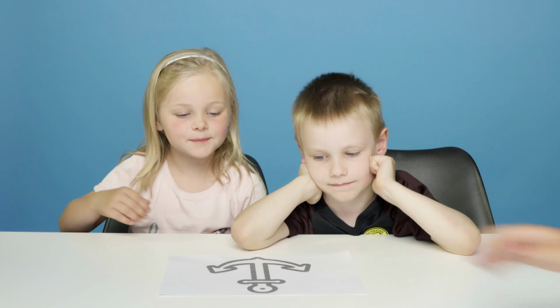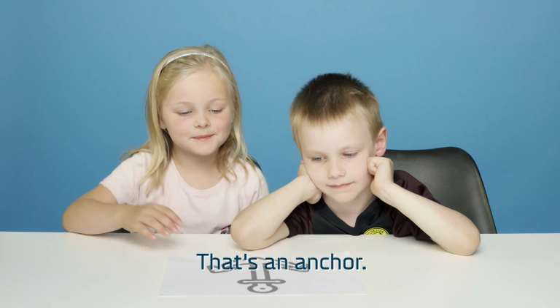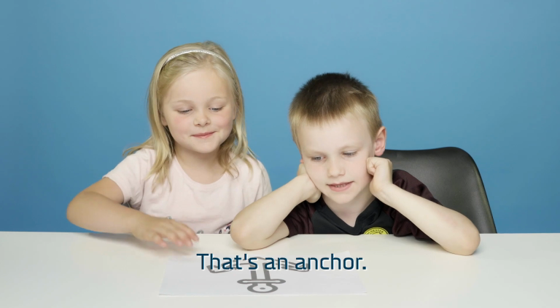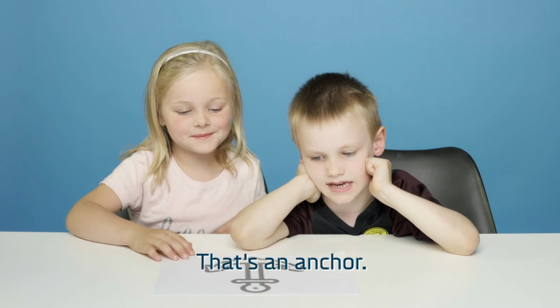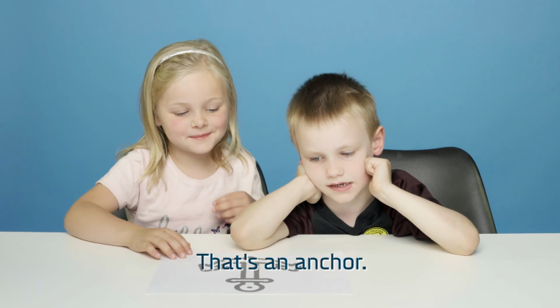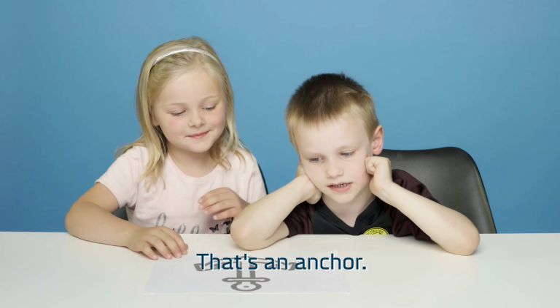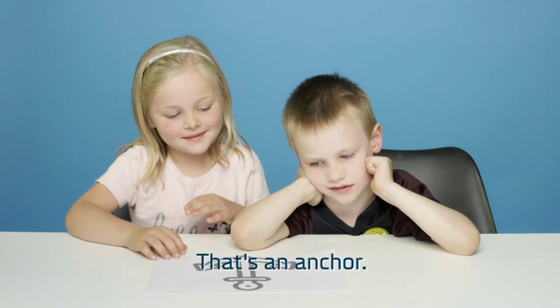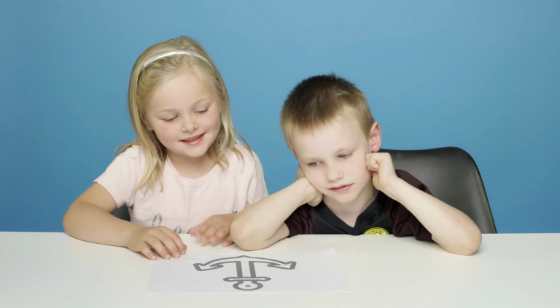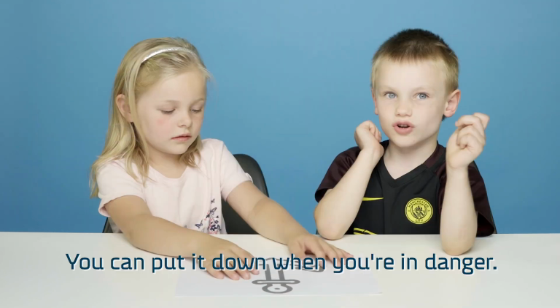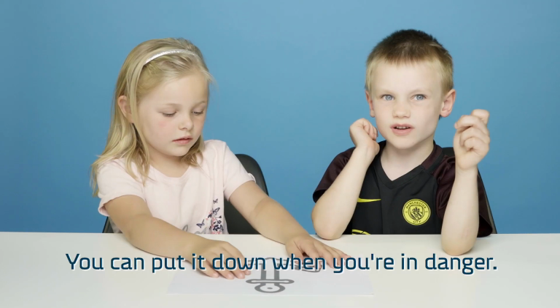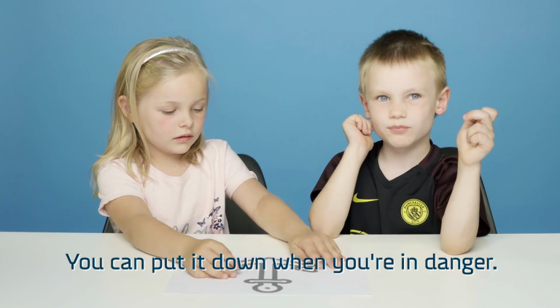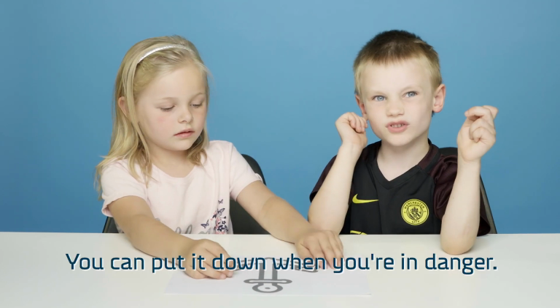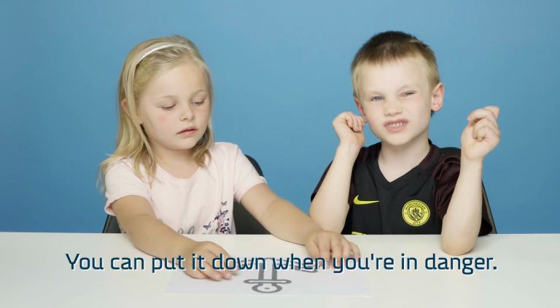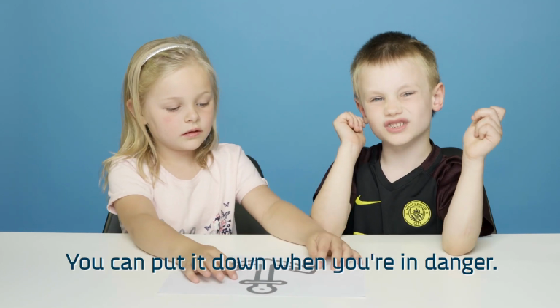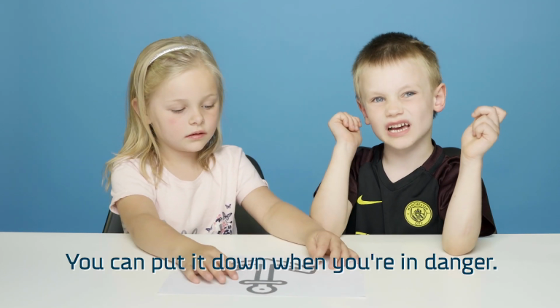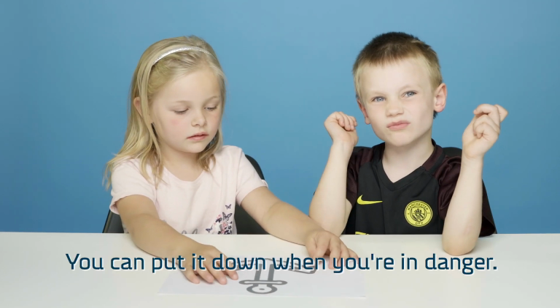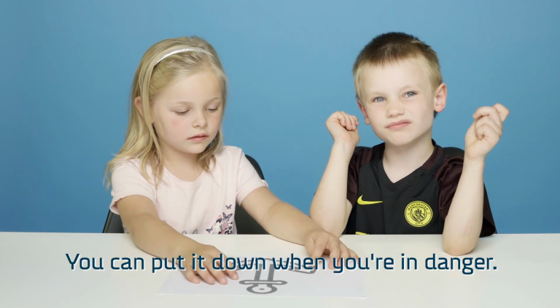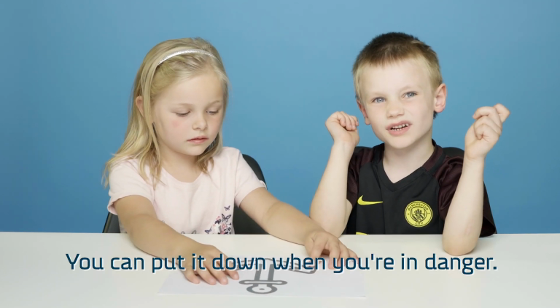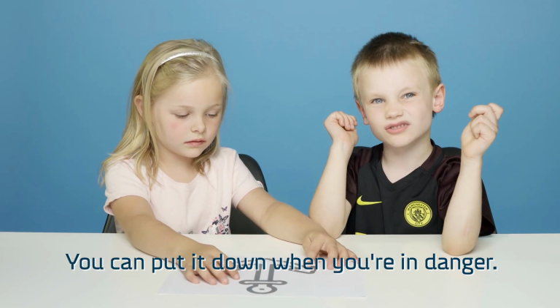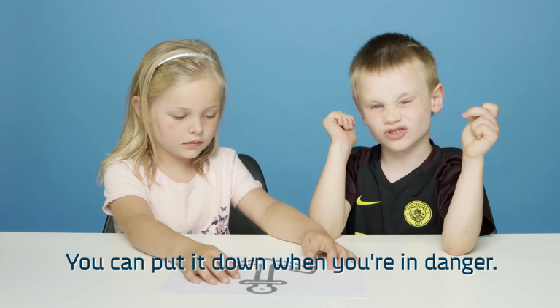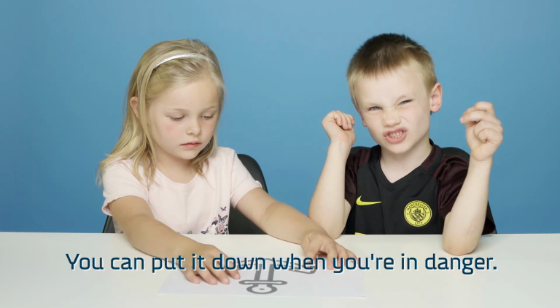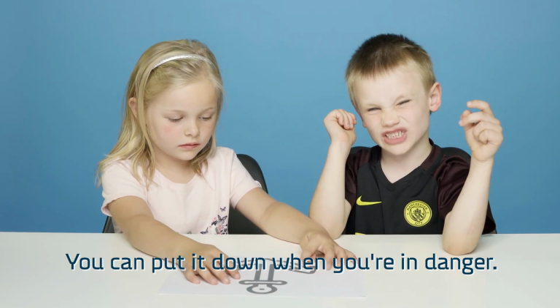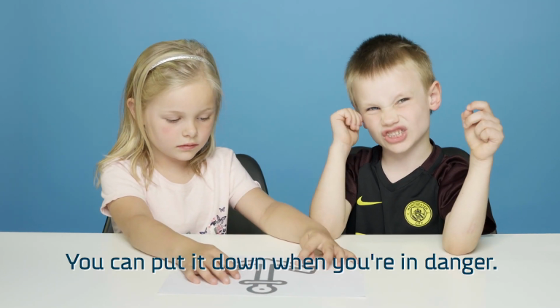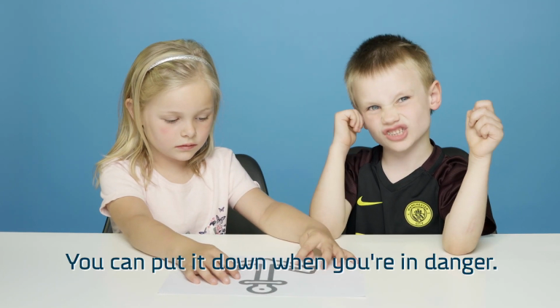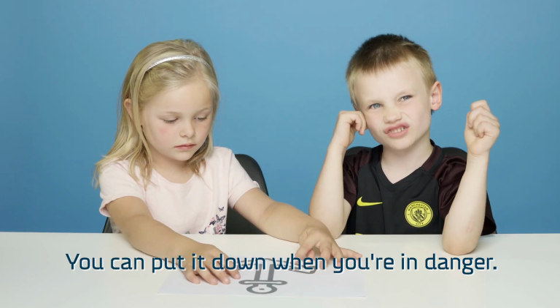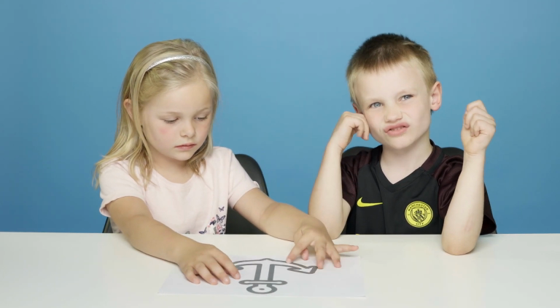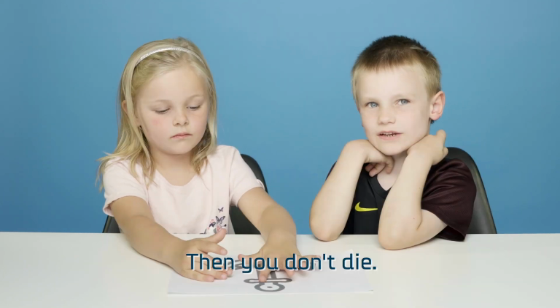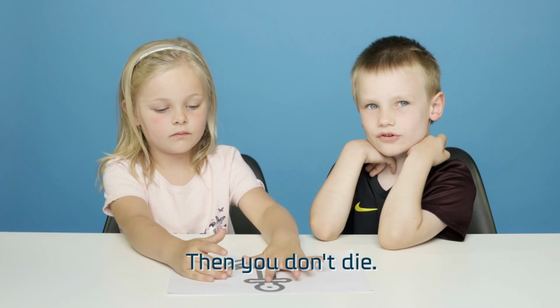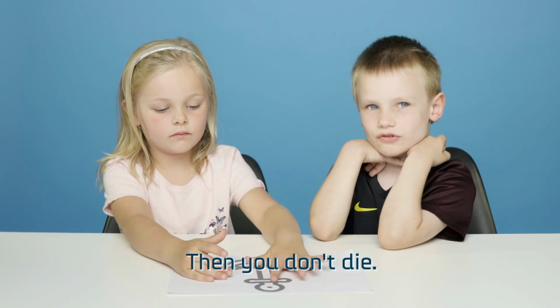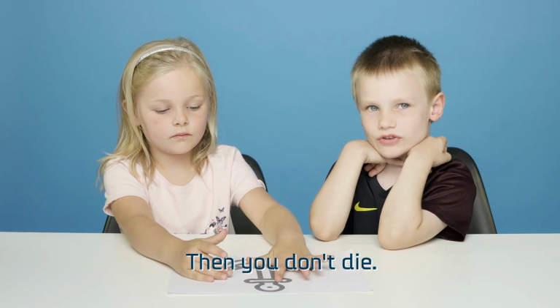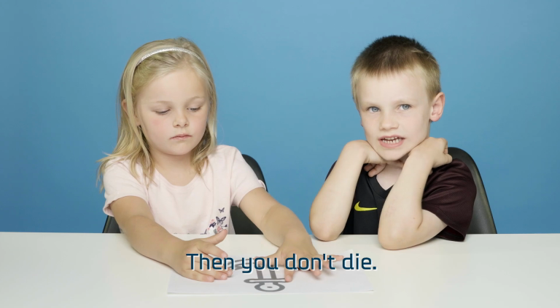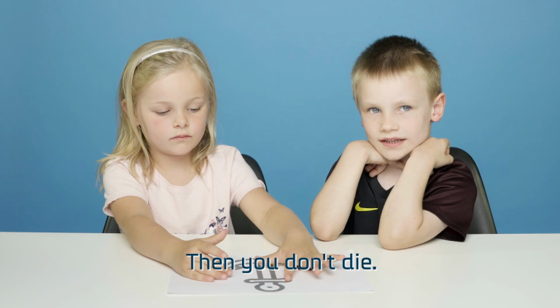That's anger. You can put it down when you're in danger, then you don't die.